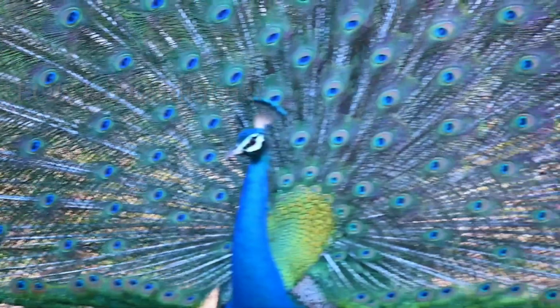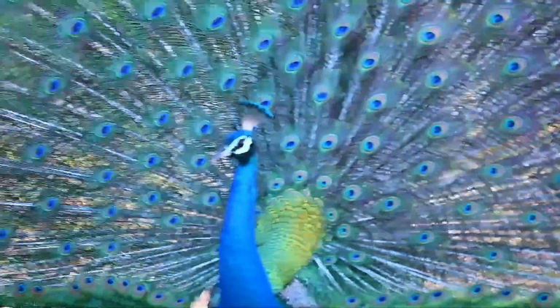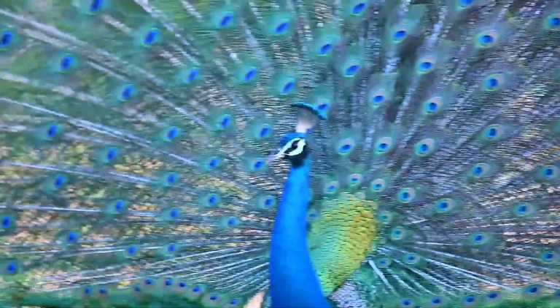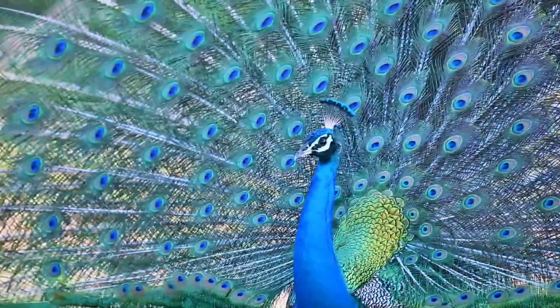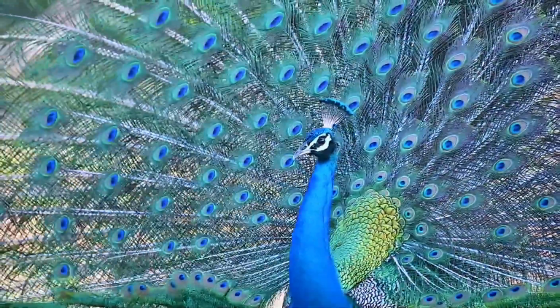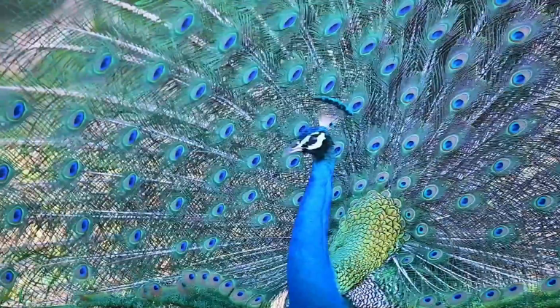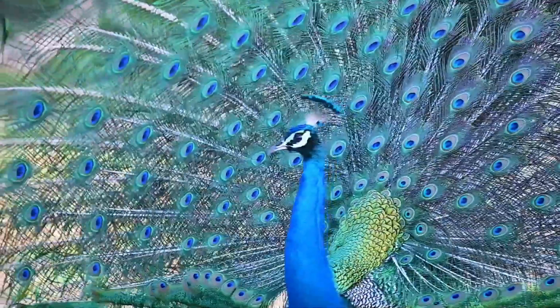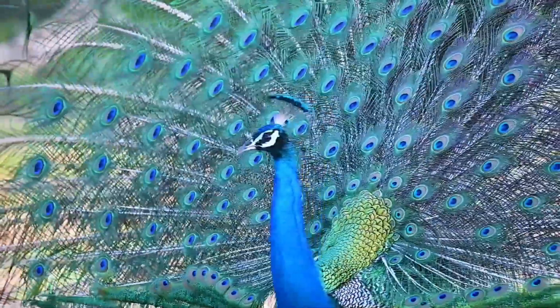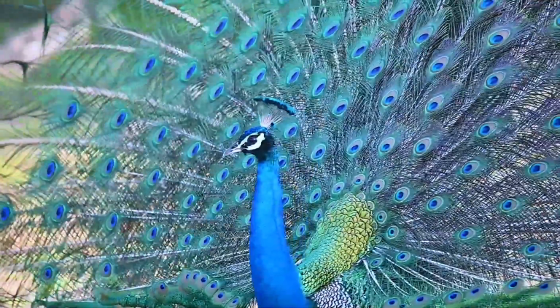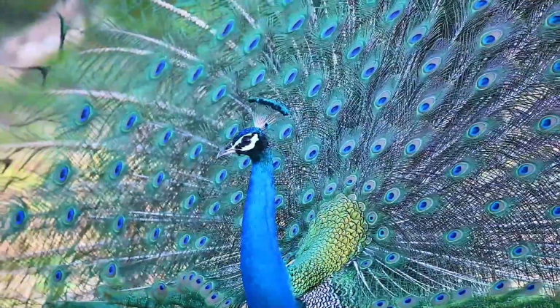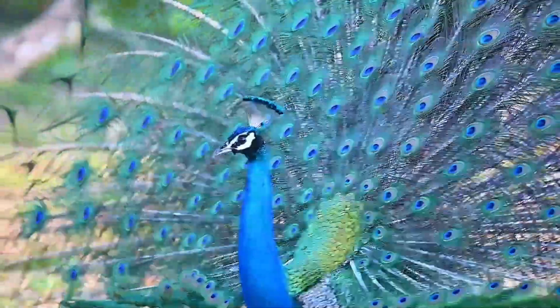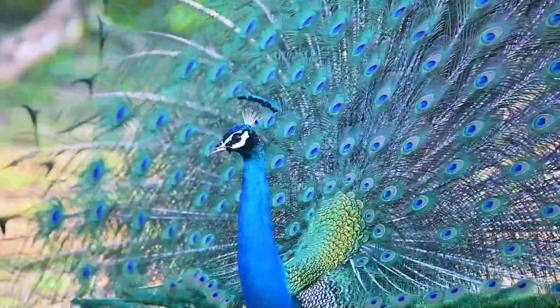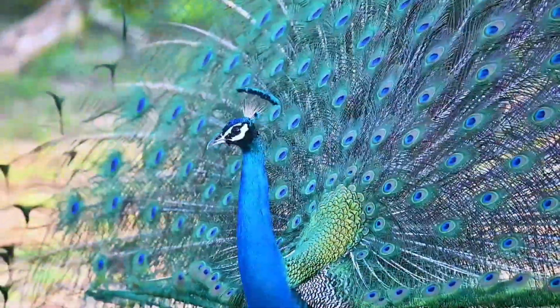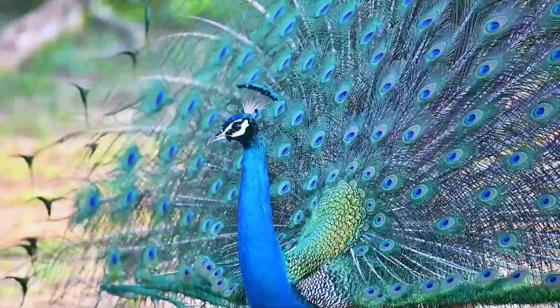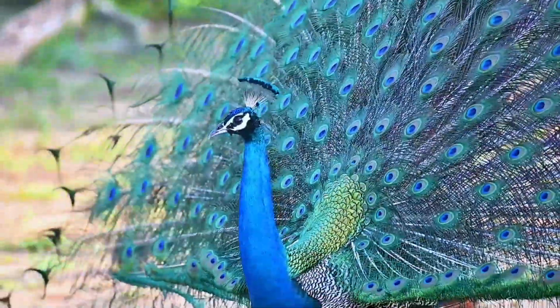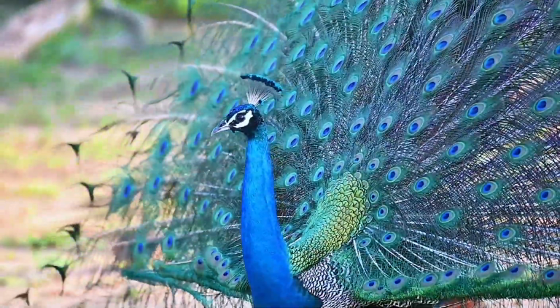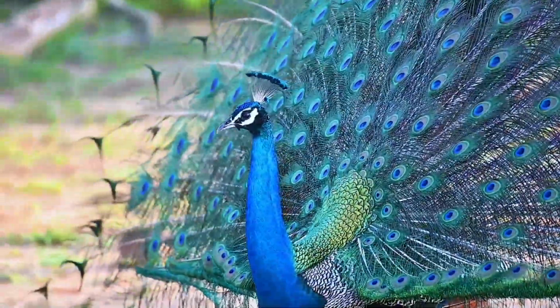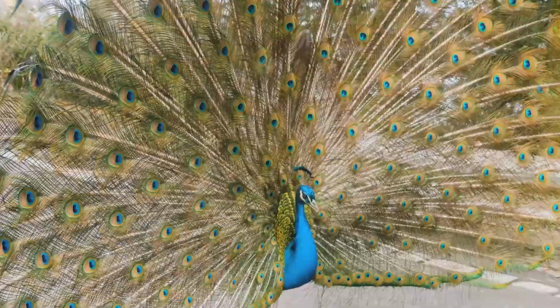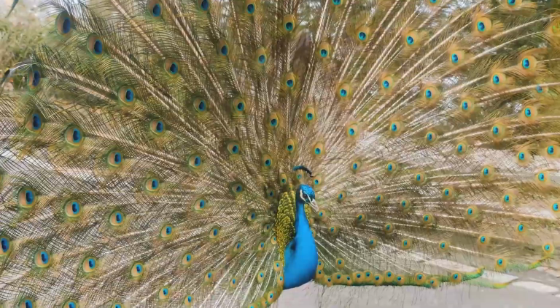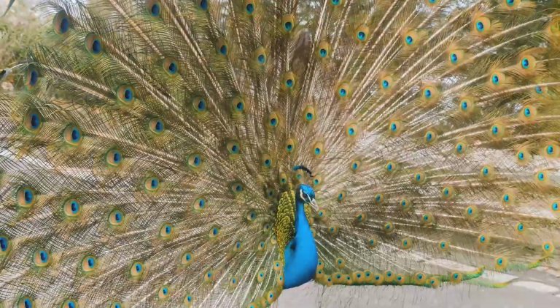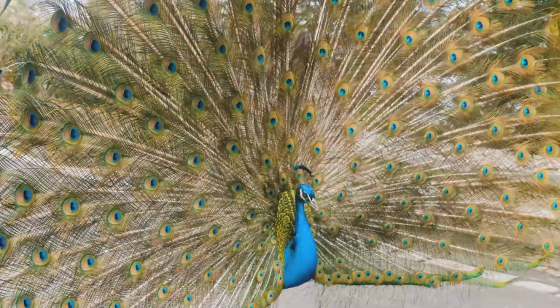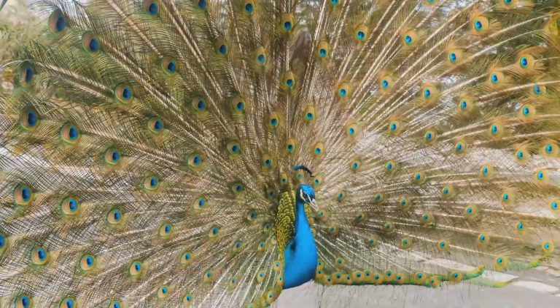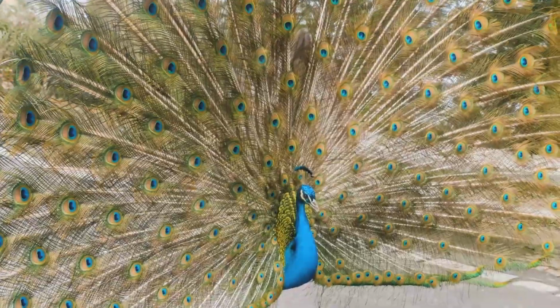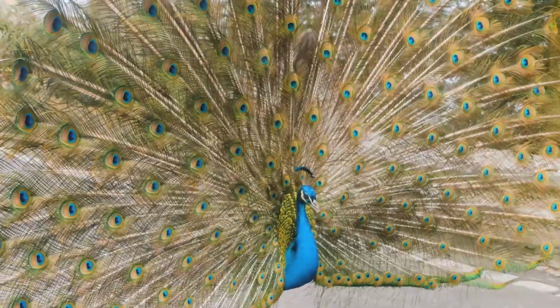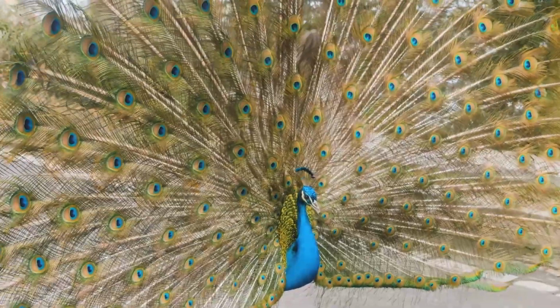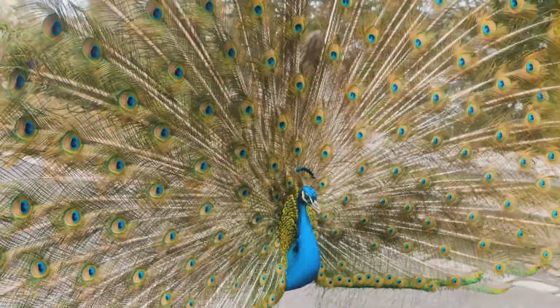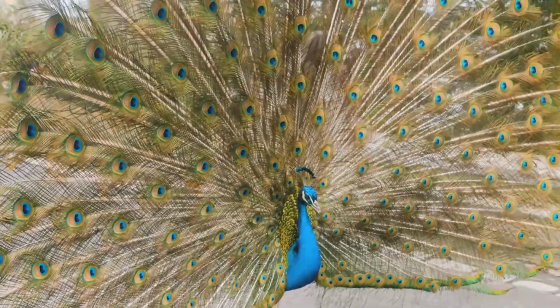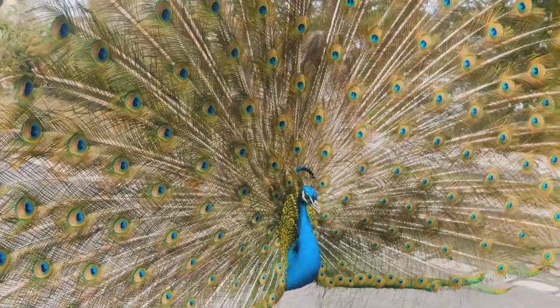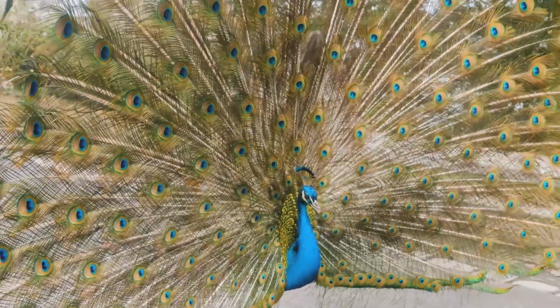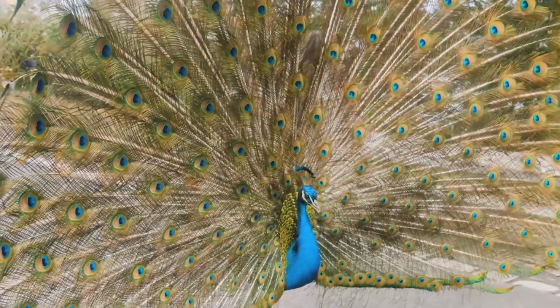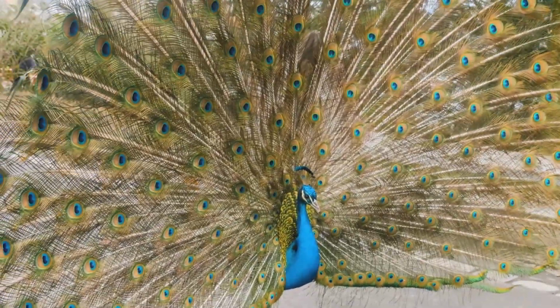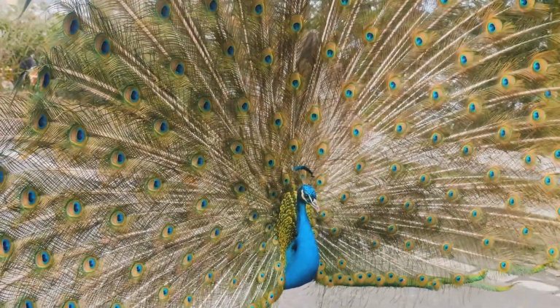First up, look at that peacock. Its feathers shine with blue, green, and gold. It's a real-life rainbow.